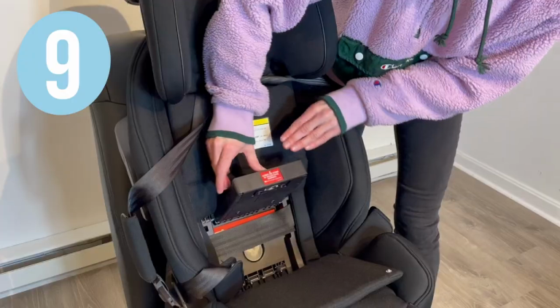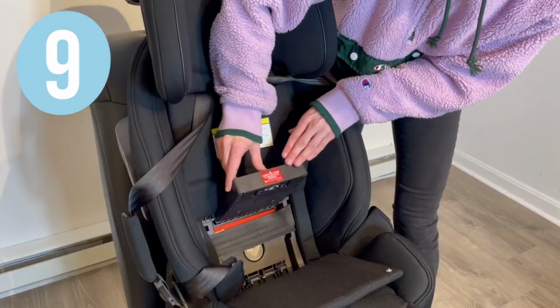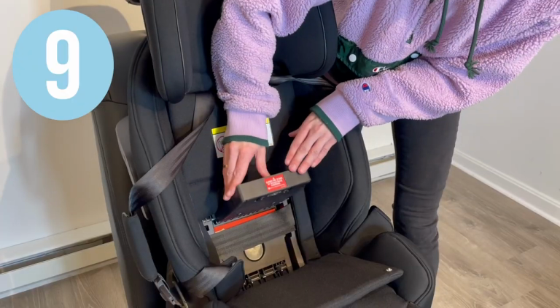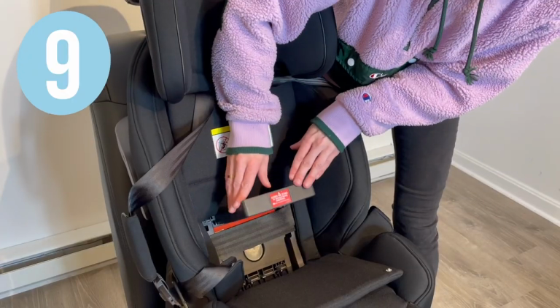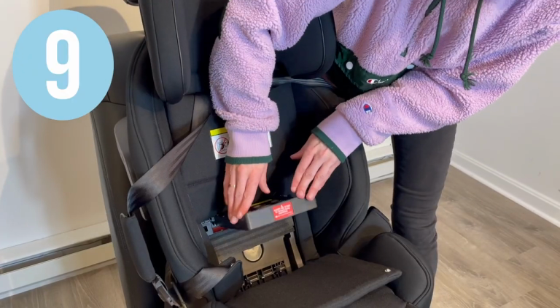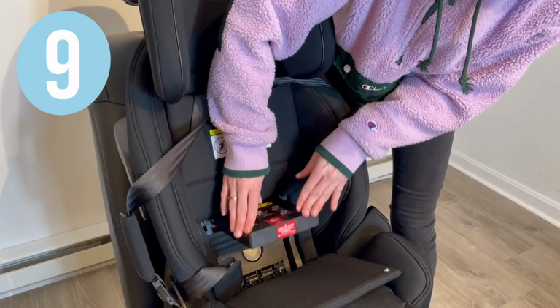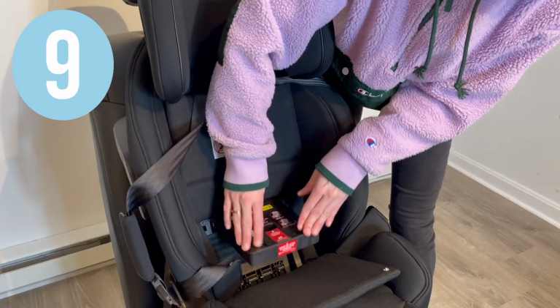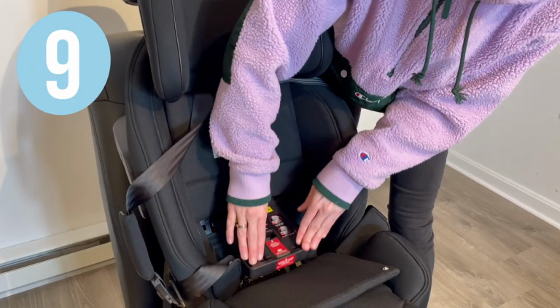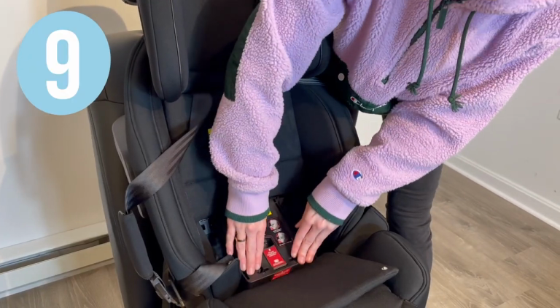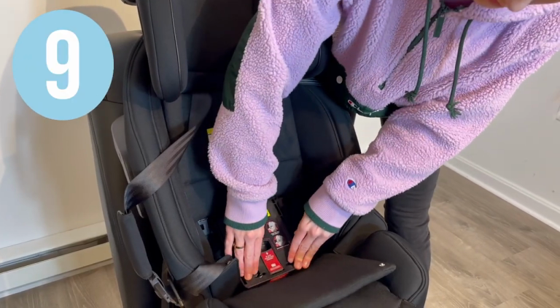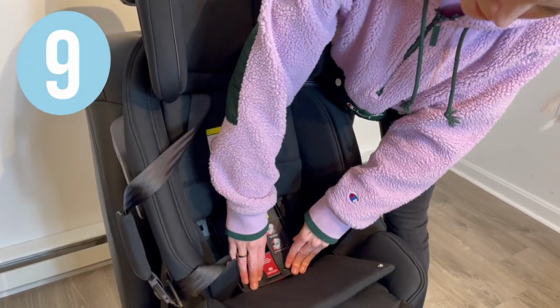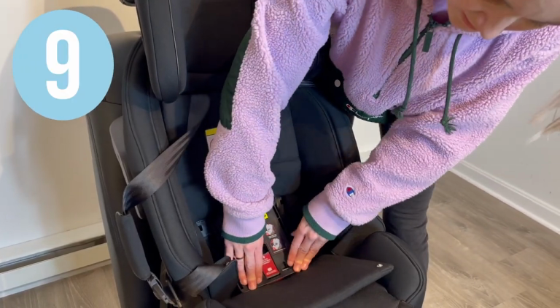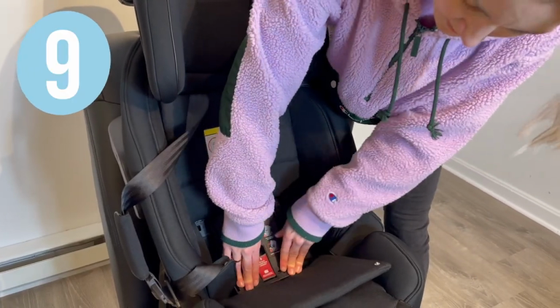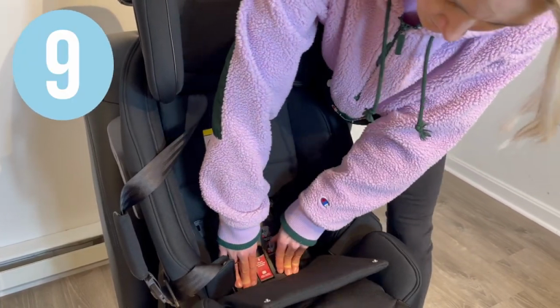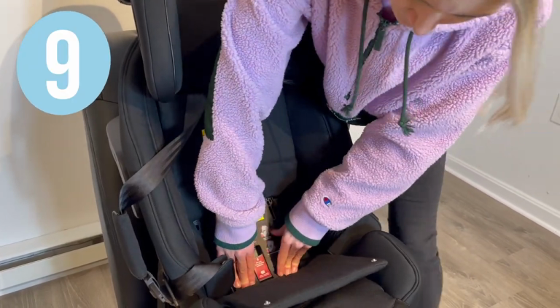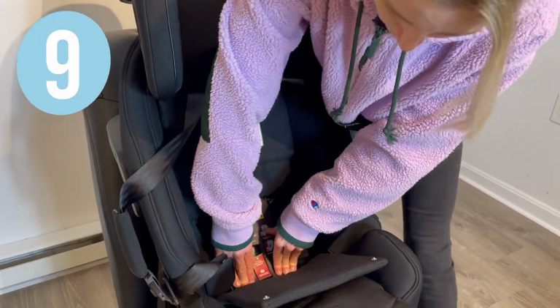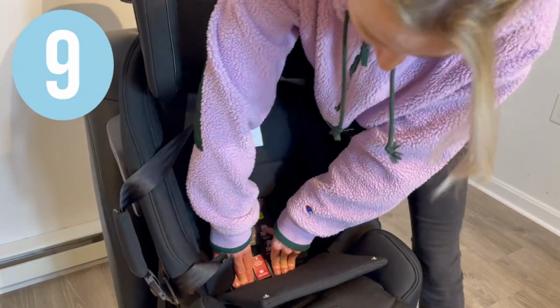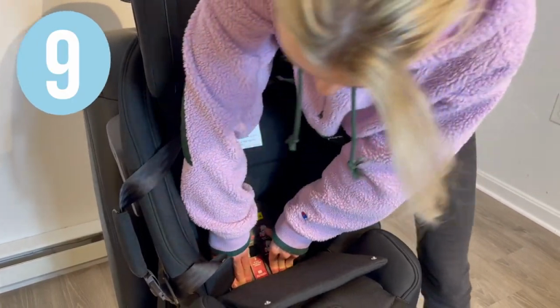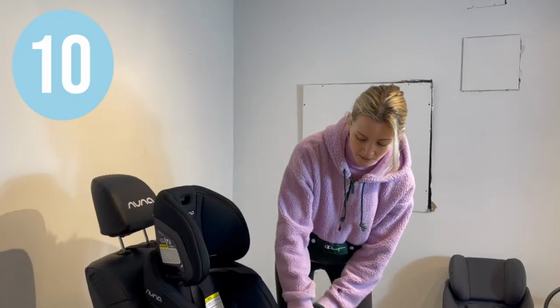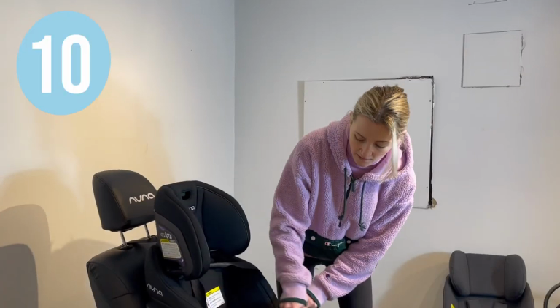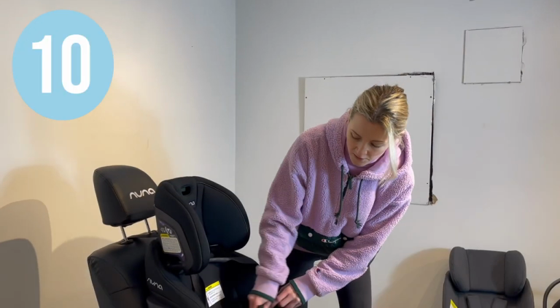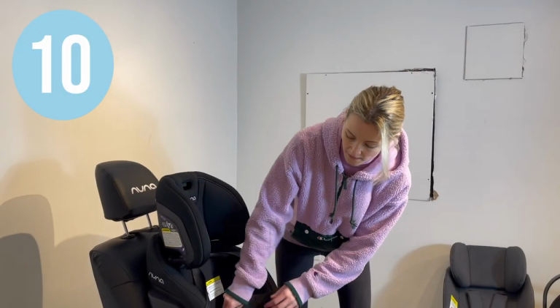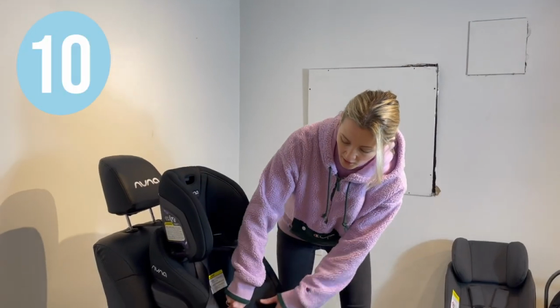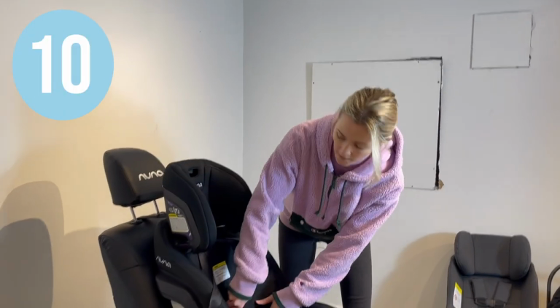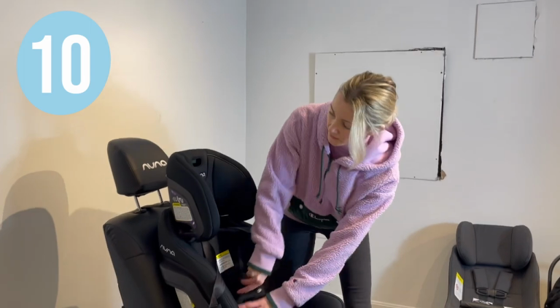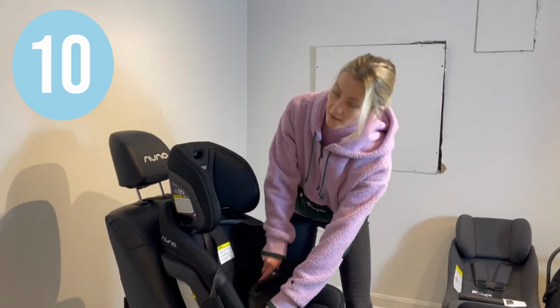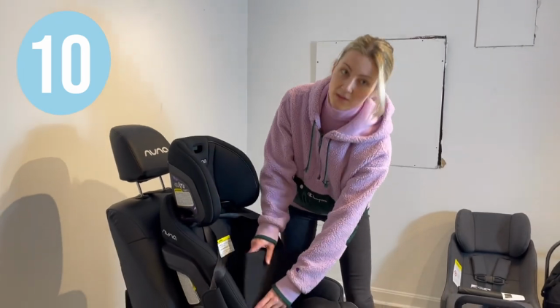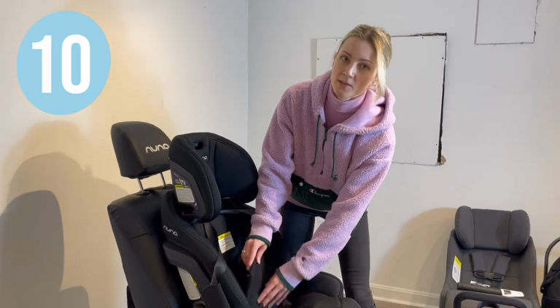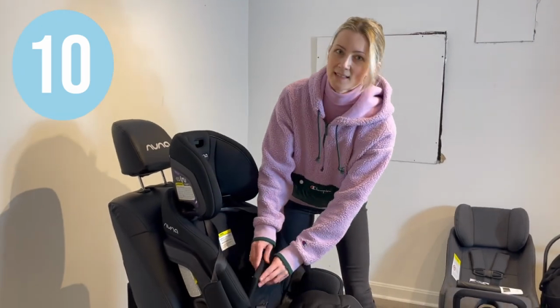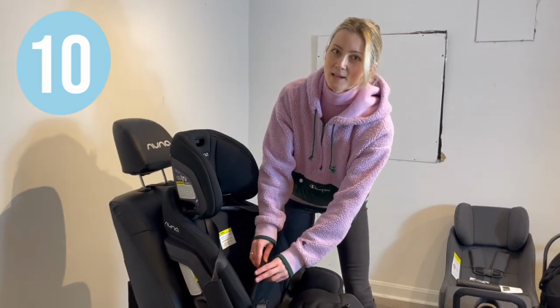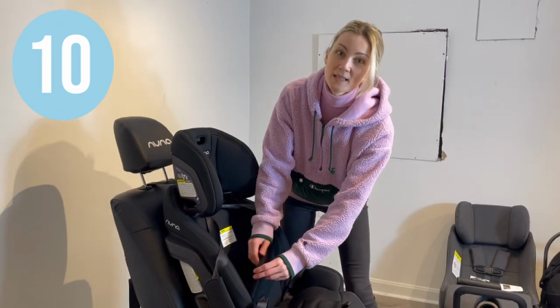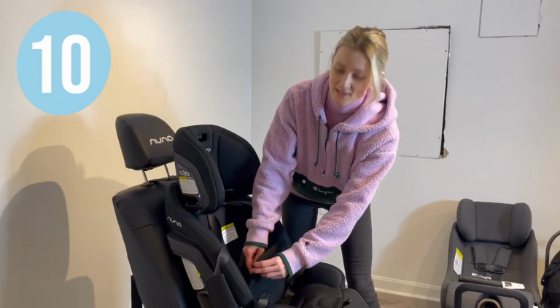Push down to close the tension doors. Put the covers back on and put the headrest into the desired position.